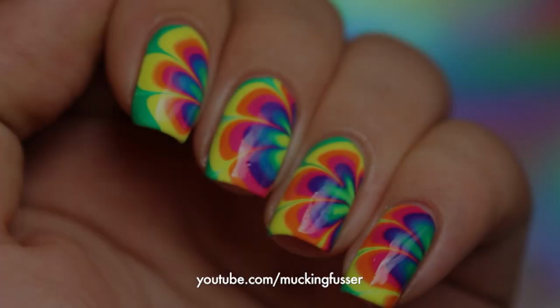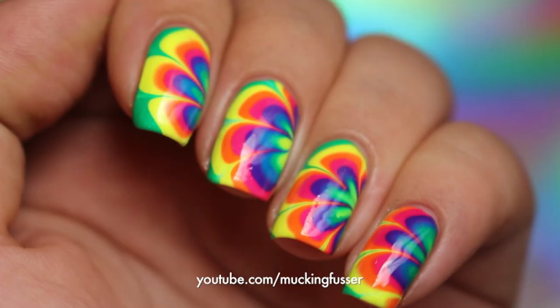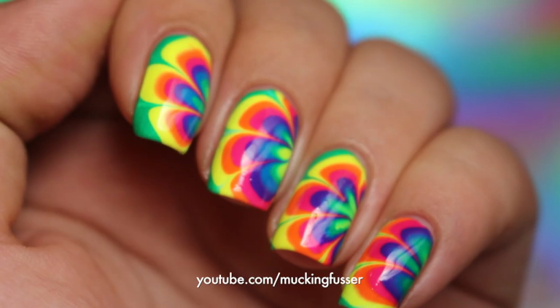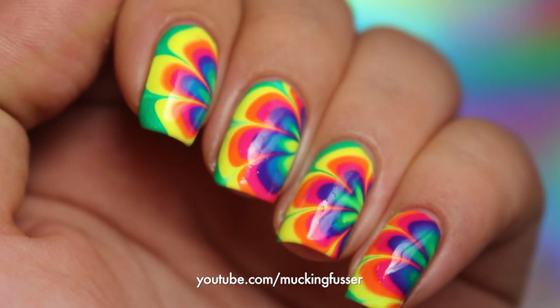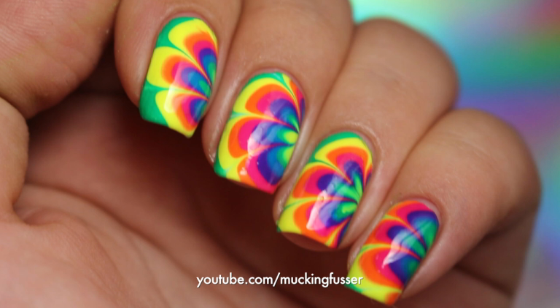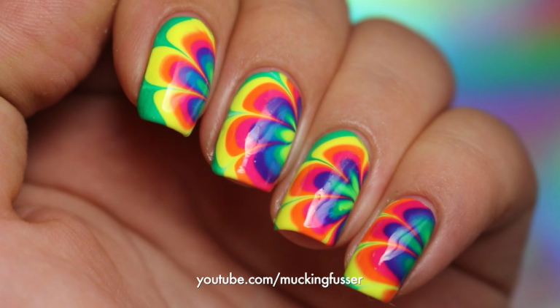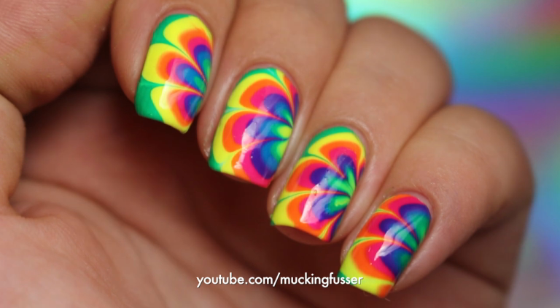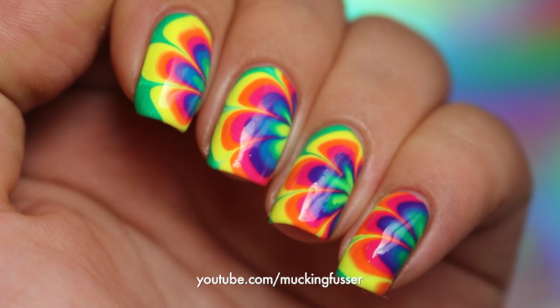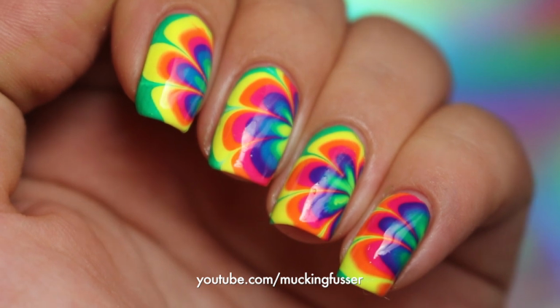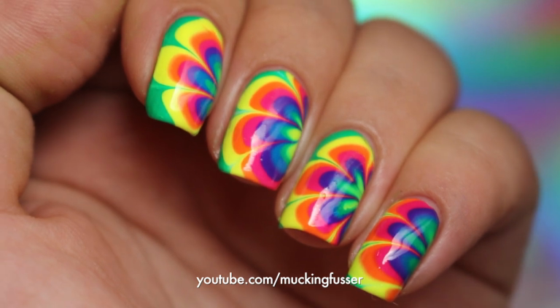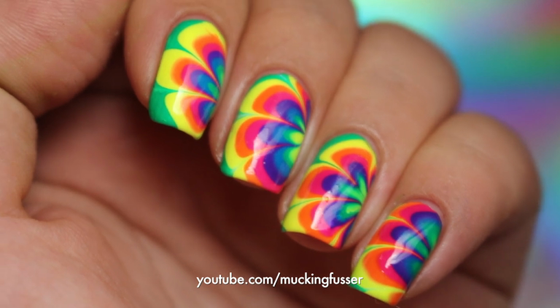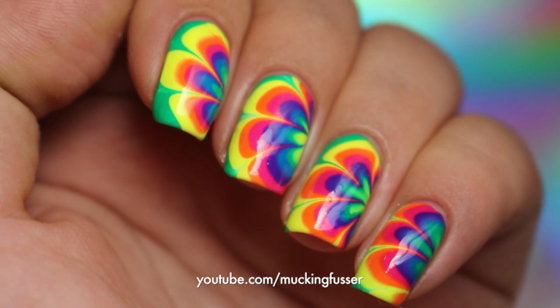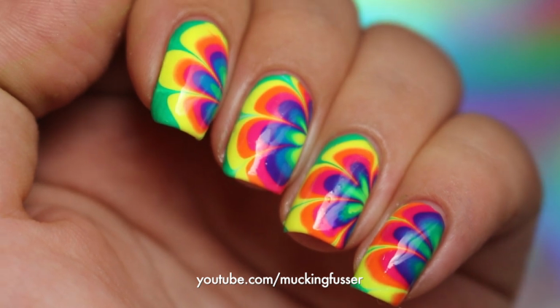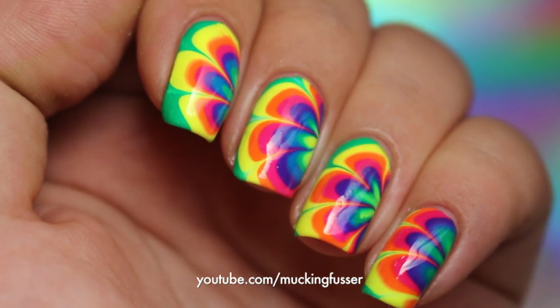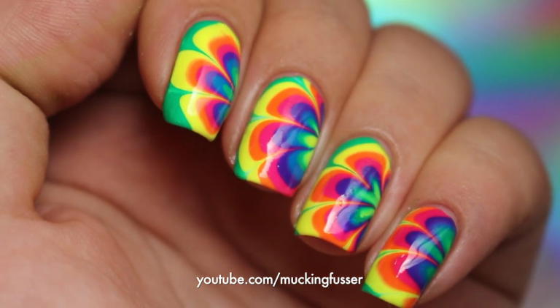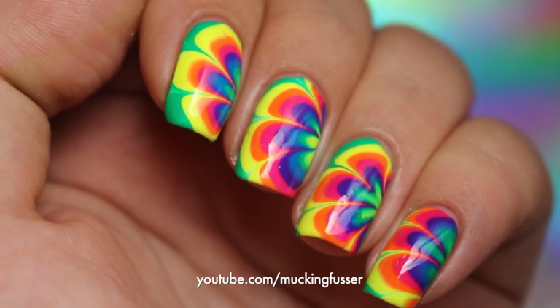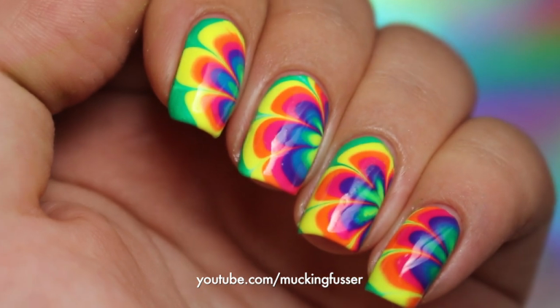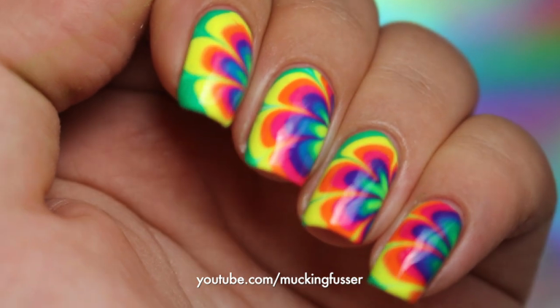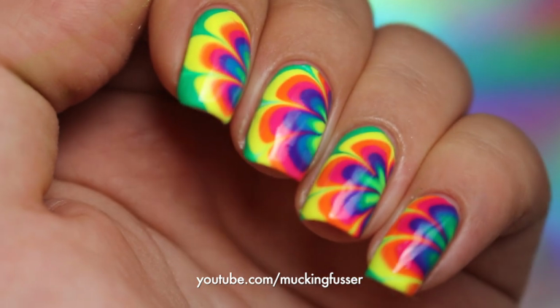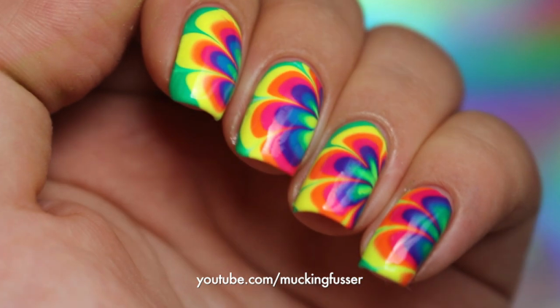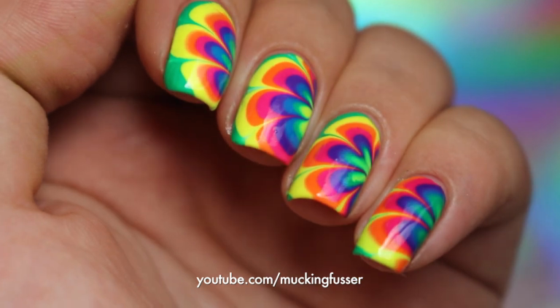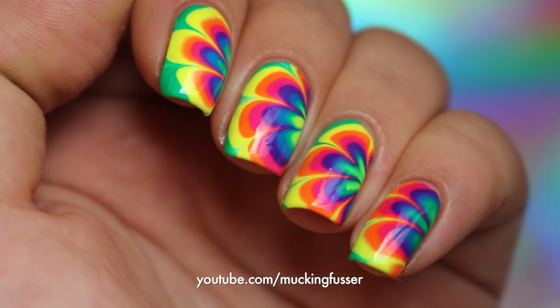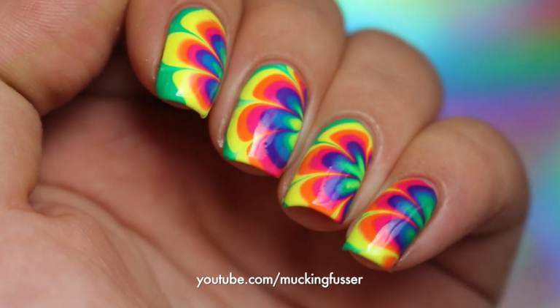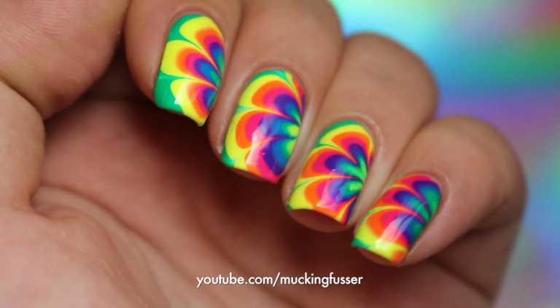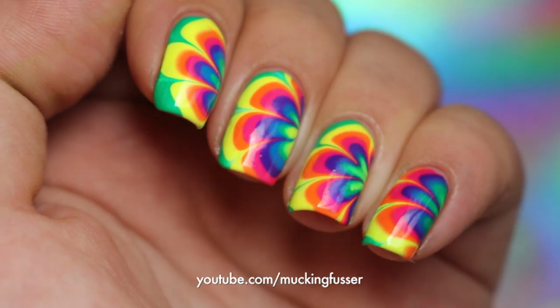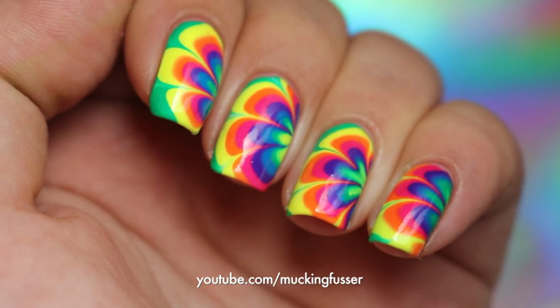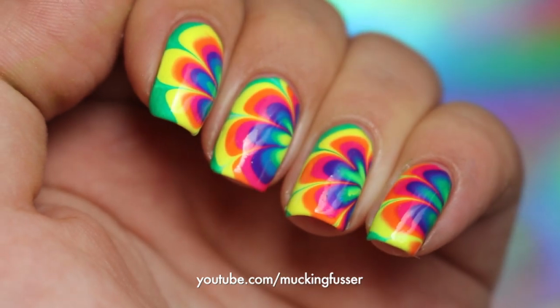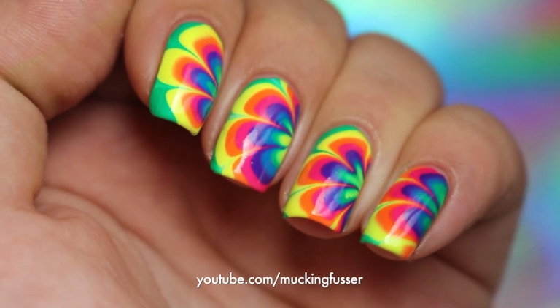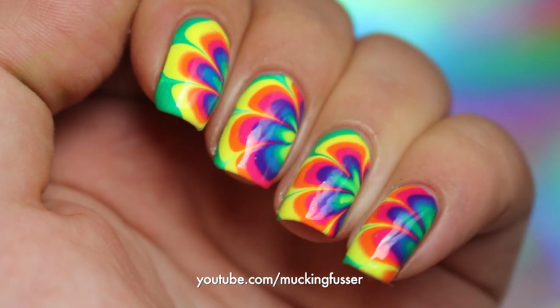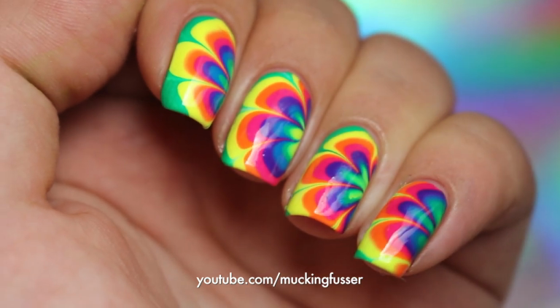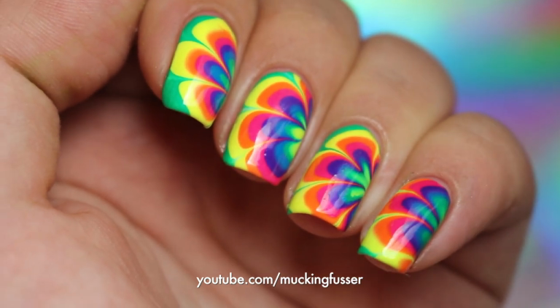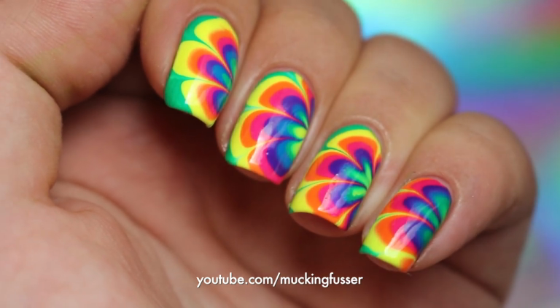Hey you guys, Corinne Musser of Mucking Foster here today to share with you these really awesome rainbow water marble nails.